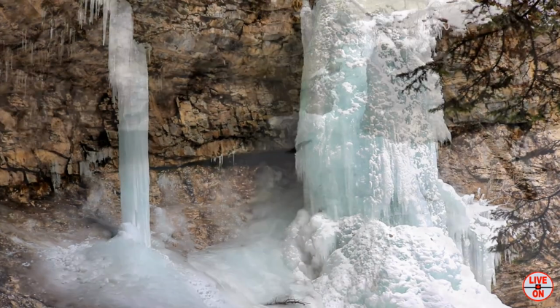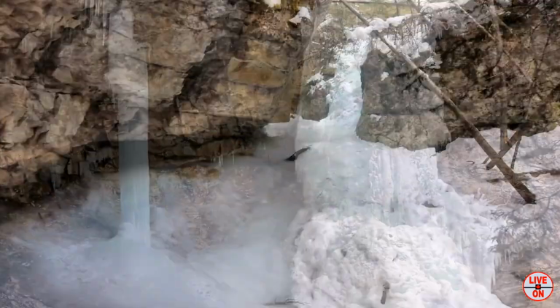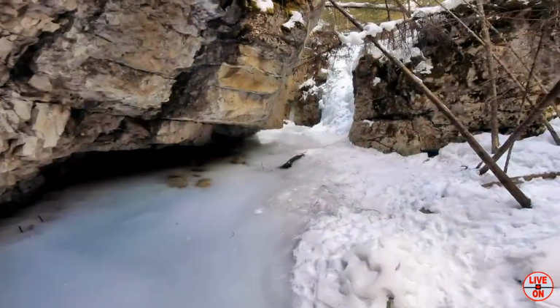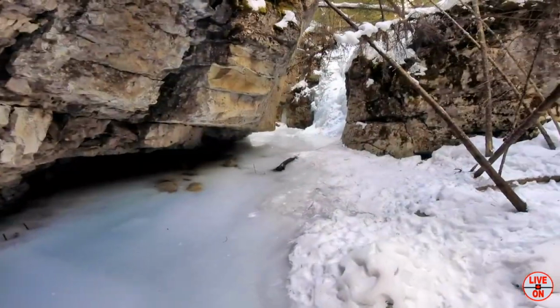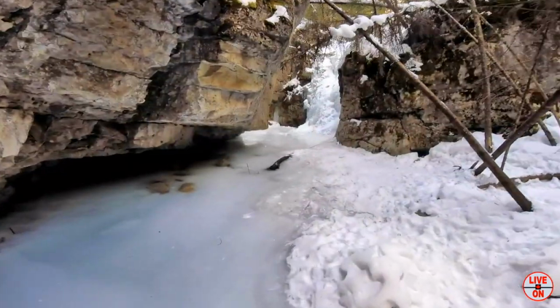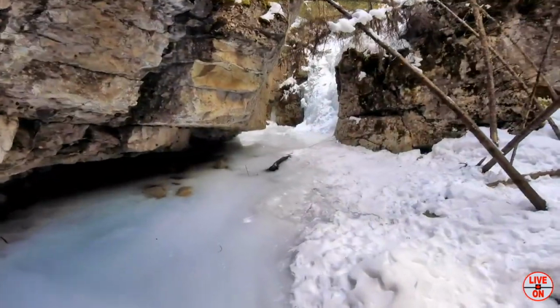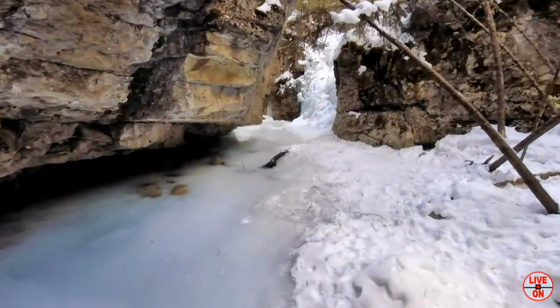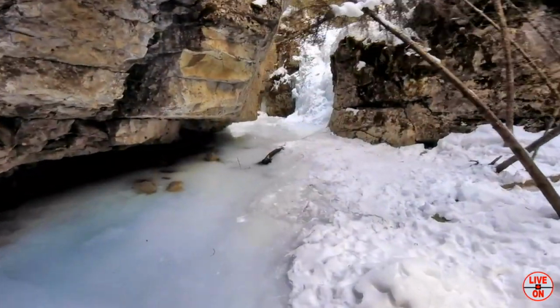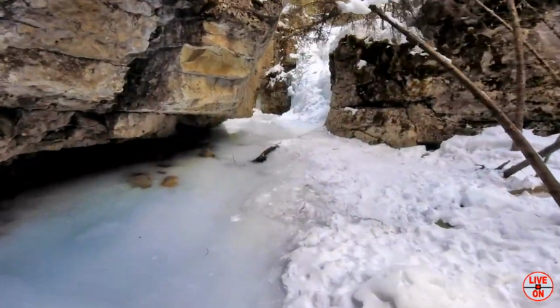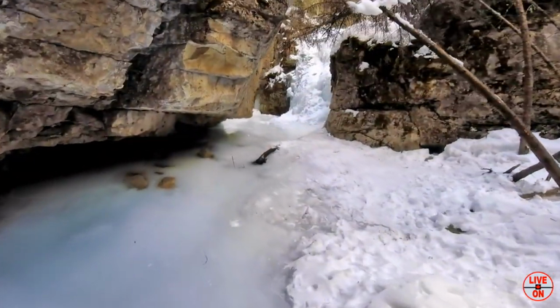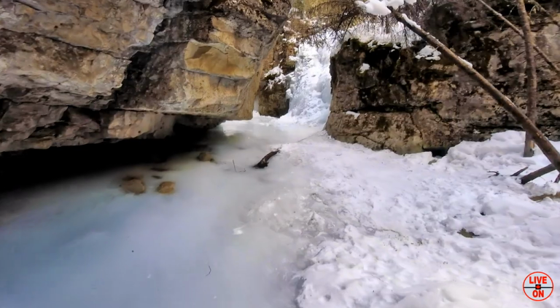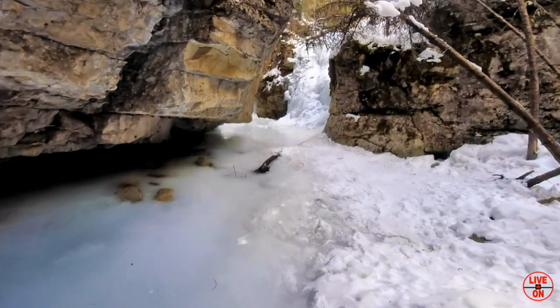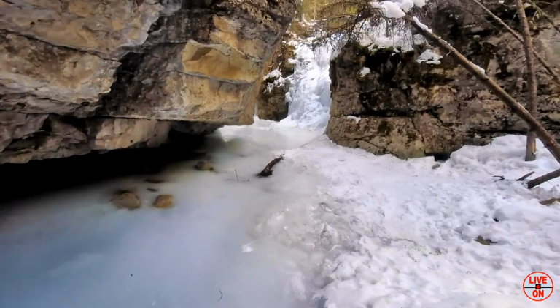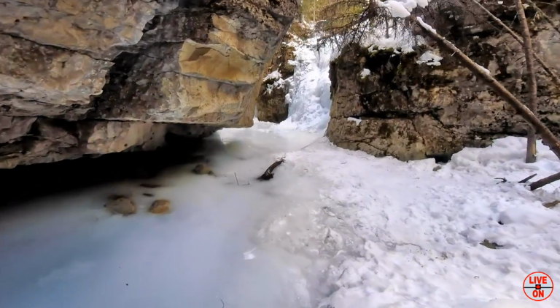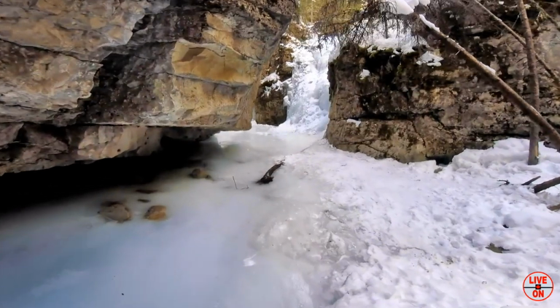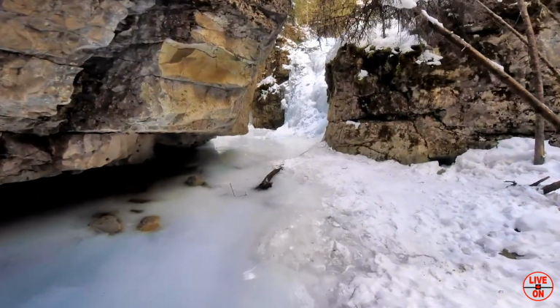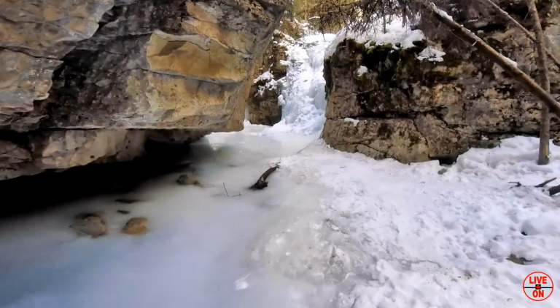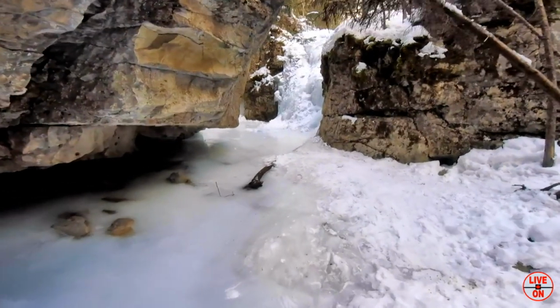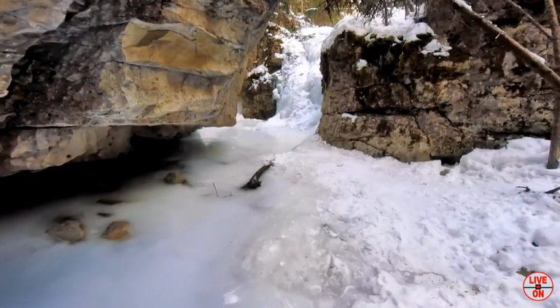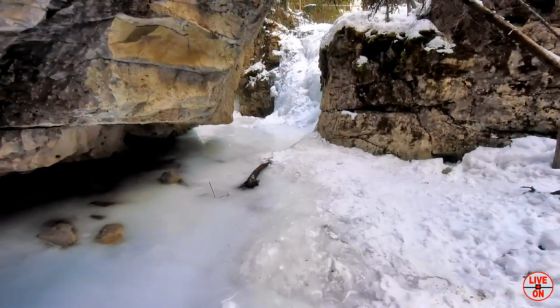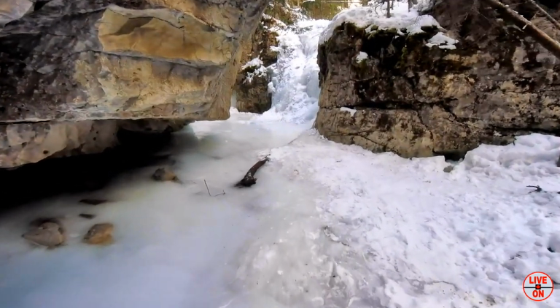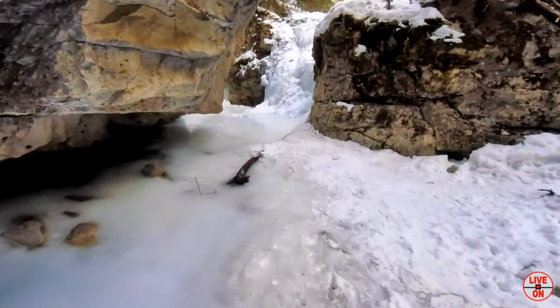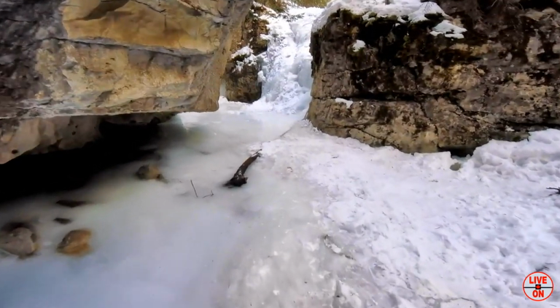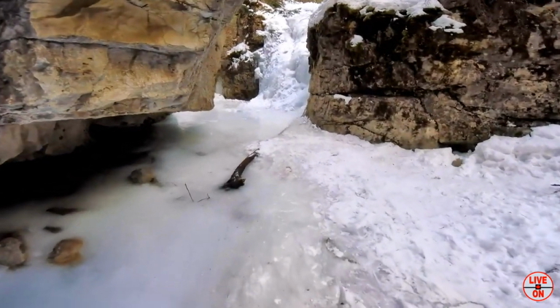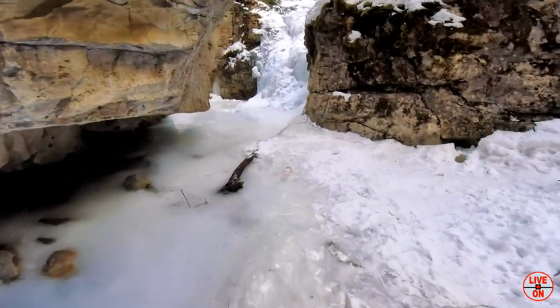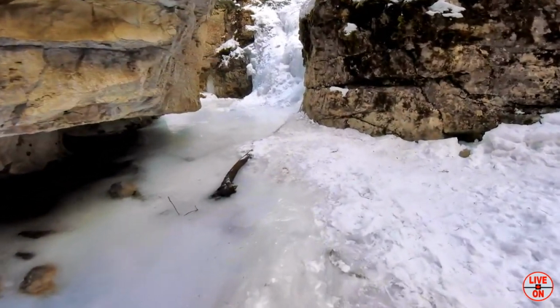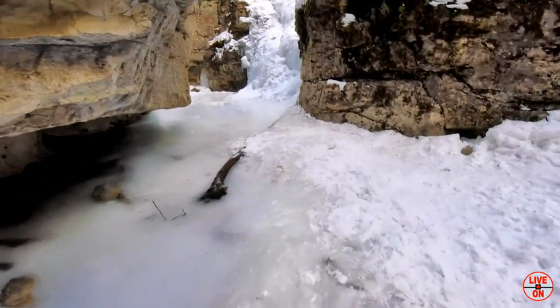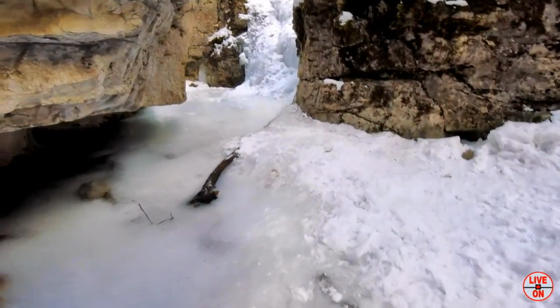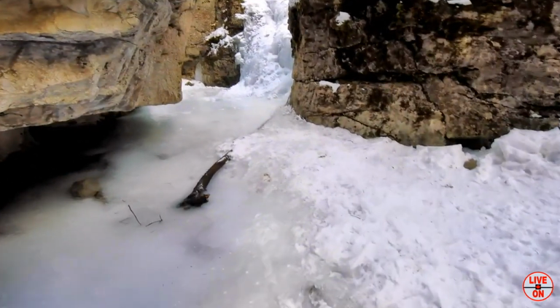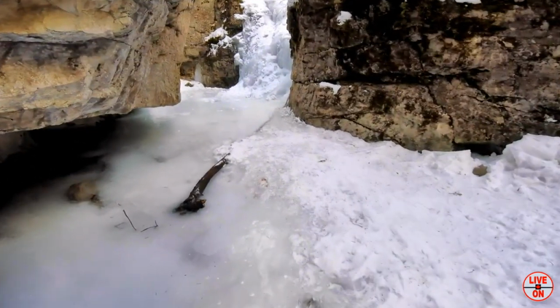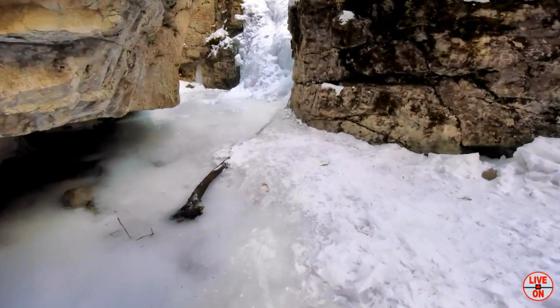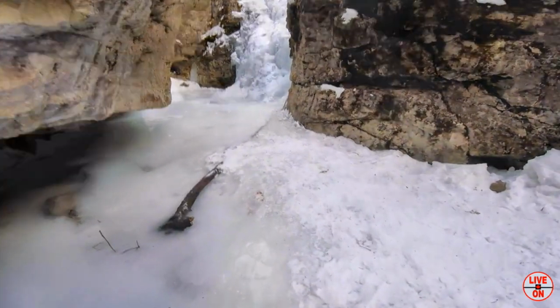If you feel adventurous you can continue up Marmot Creek to see more frozen waterfalls. You won't be disappointed.